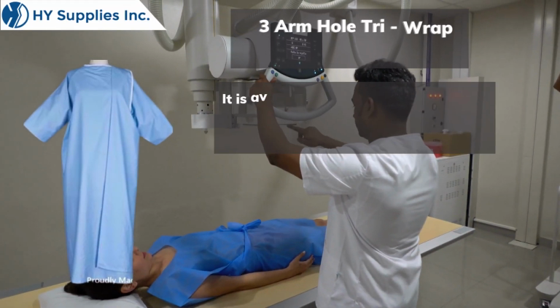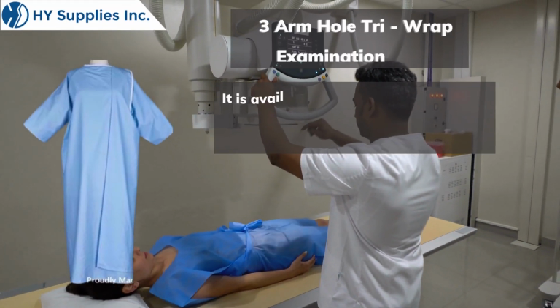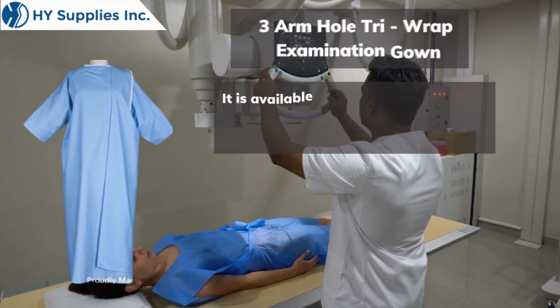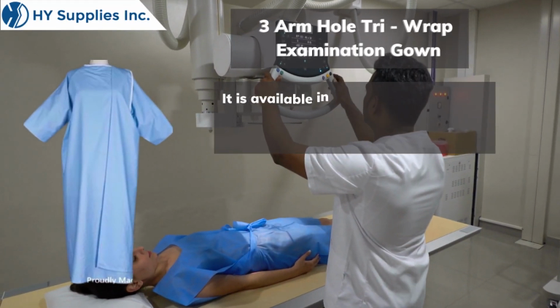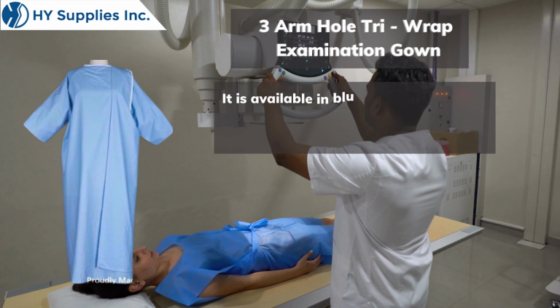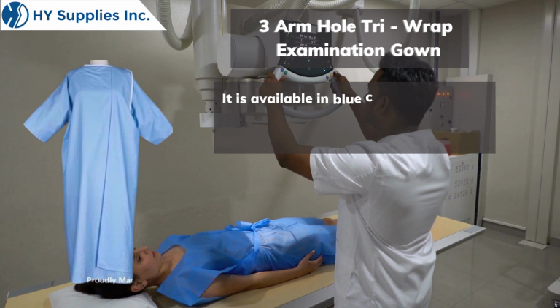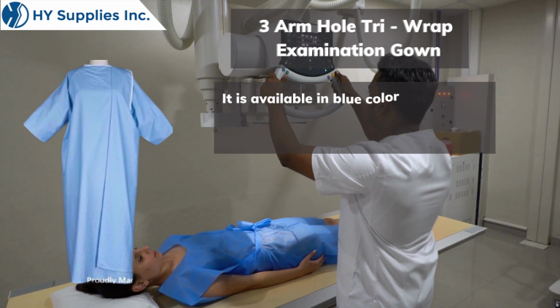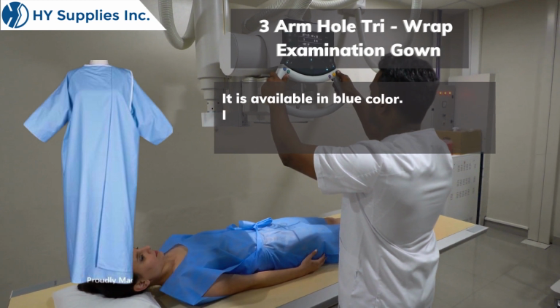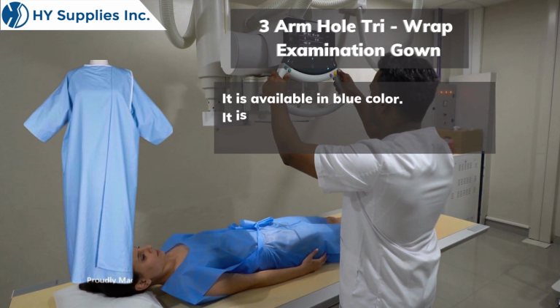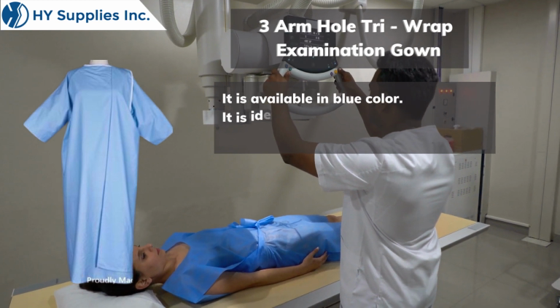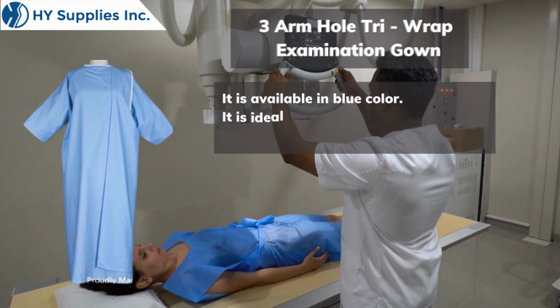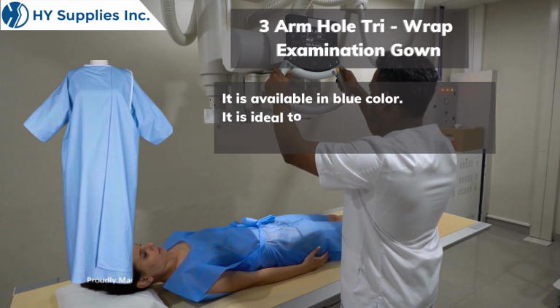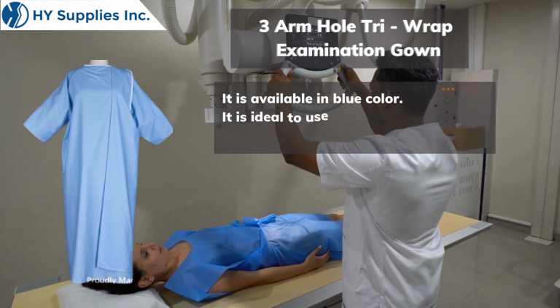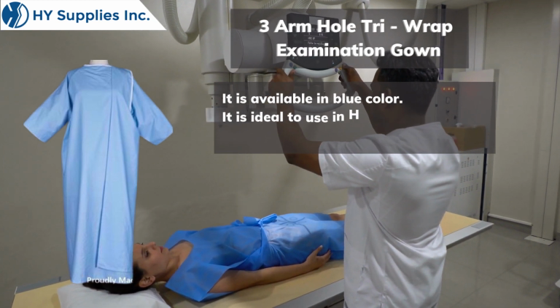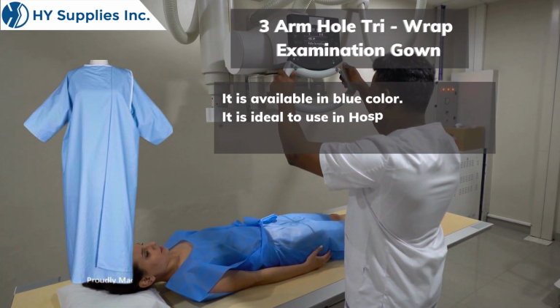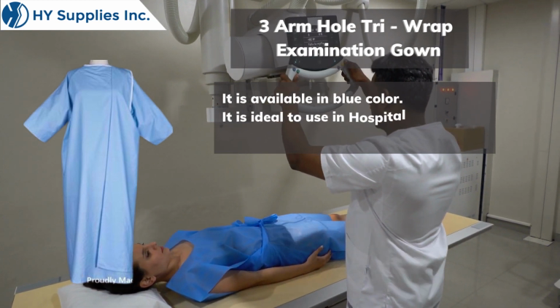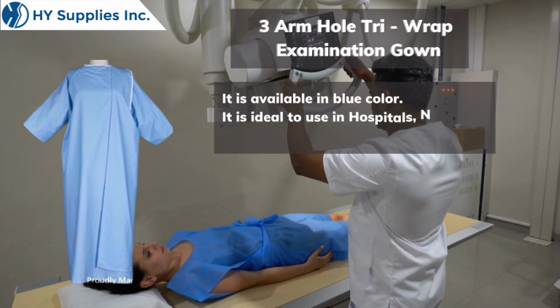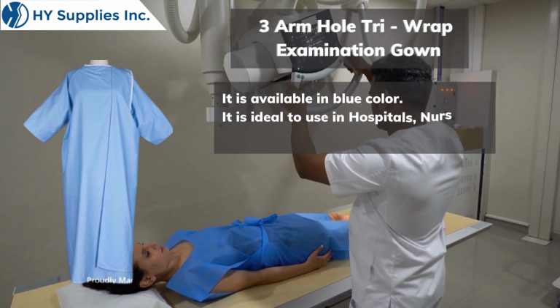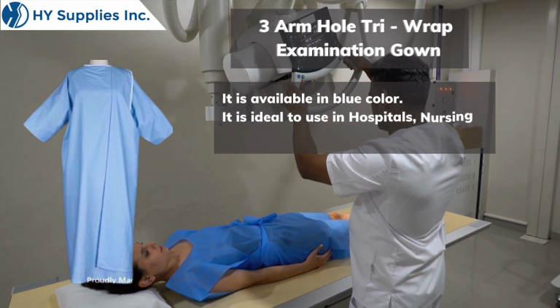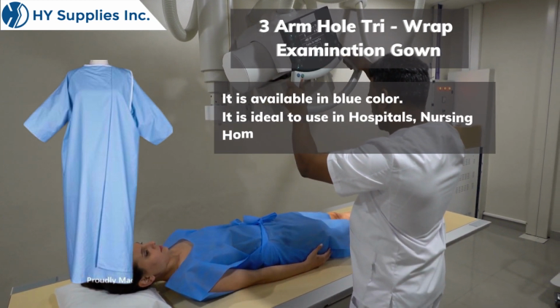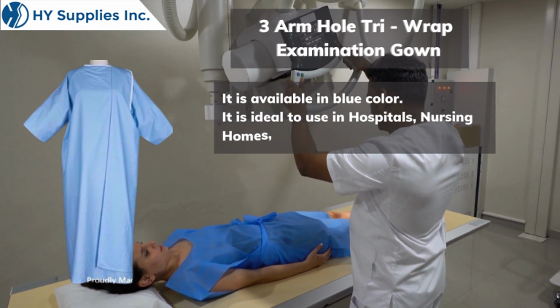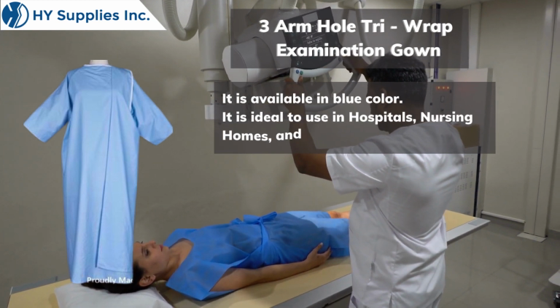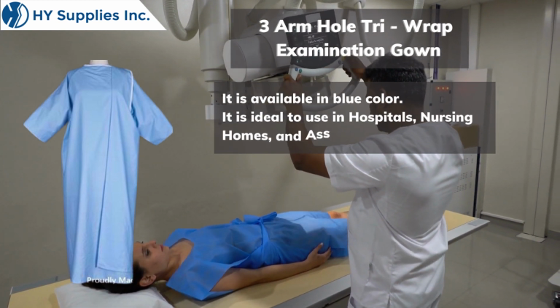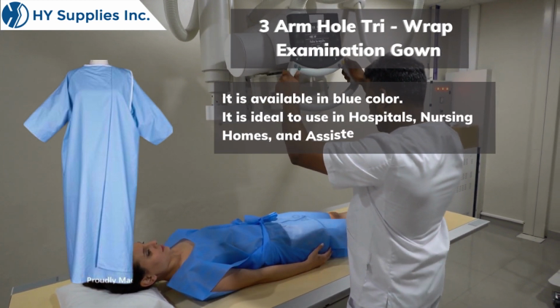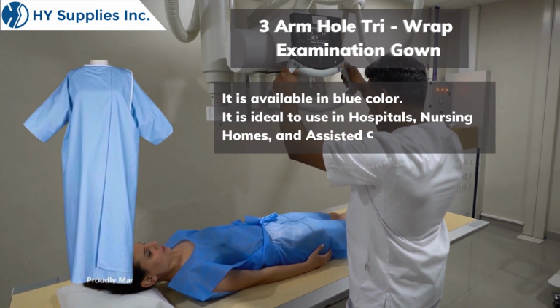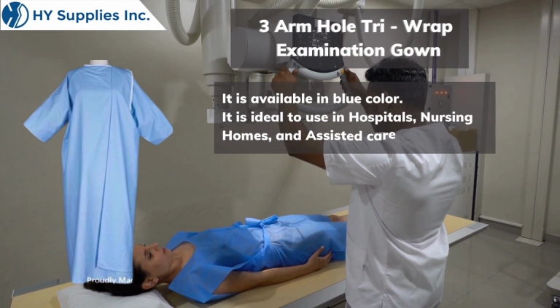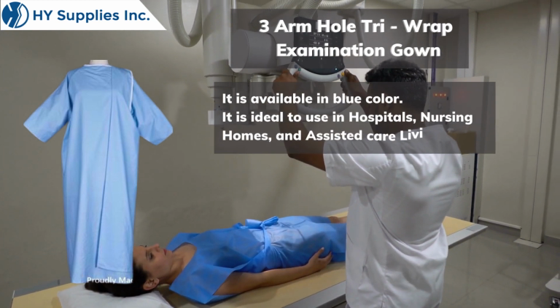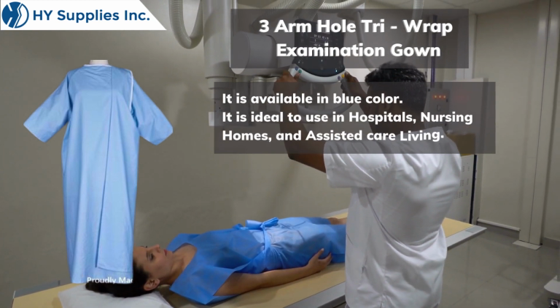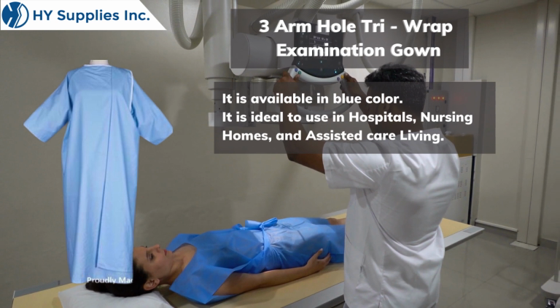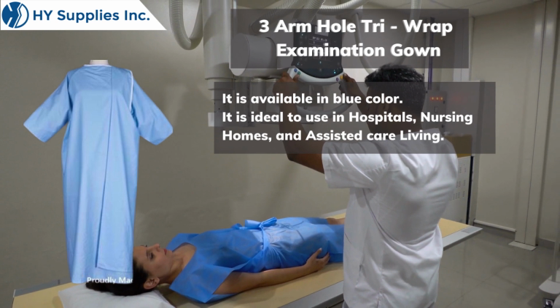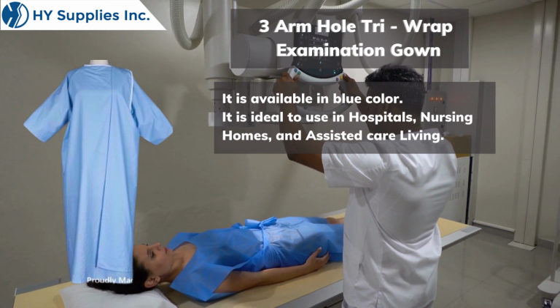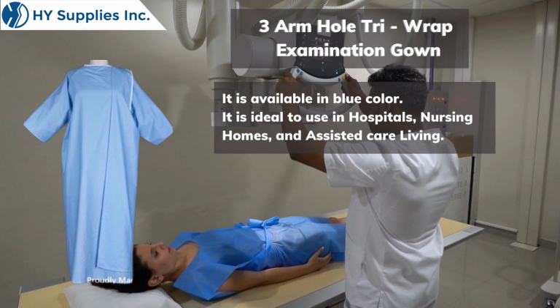It is available in blue color. It is ideal to use in hospitals, nursing homes, and assisted care living.